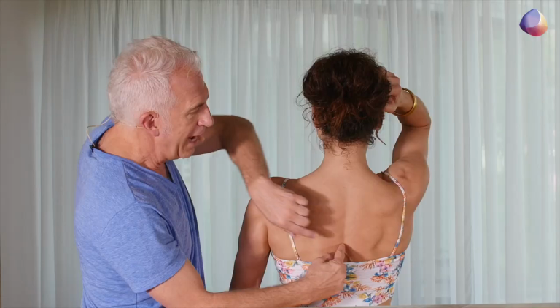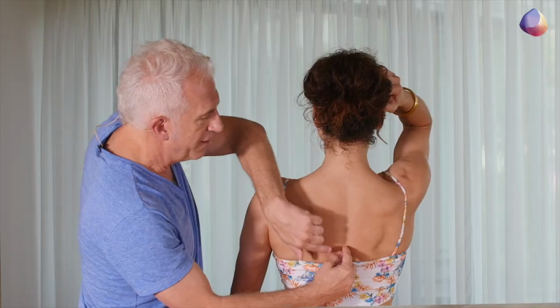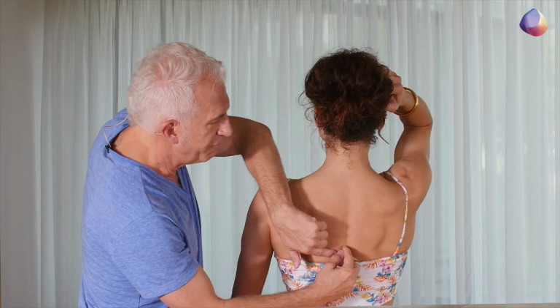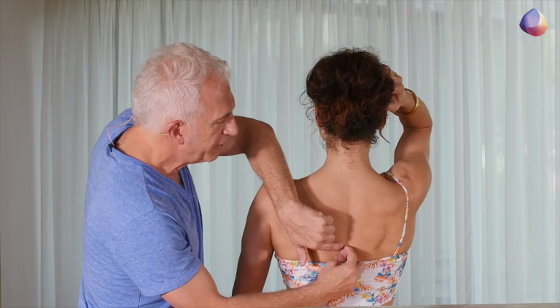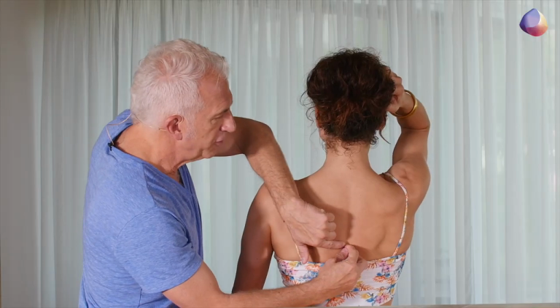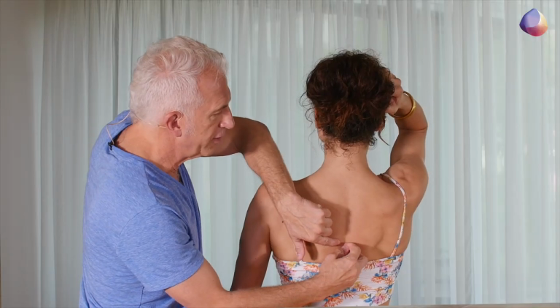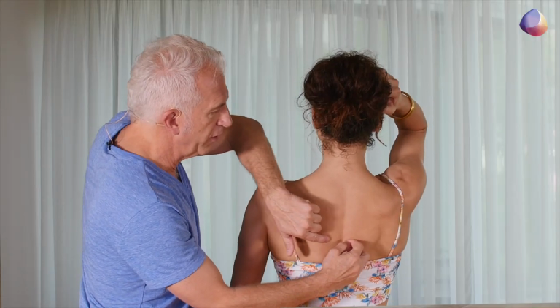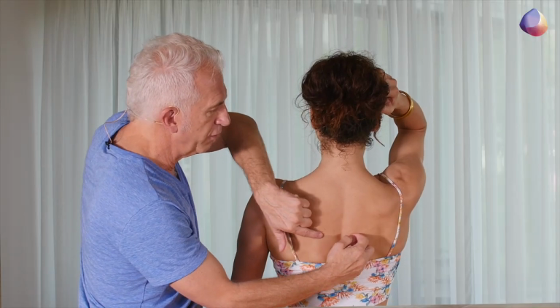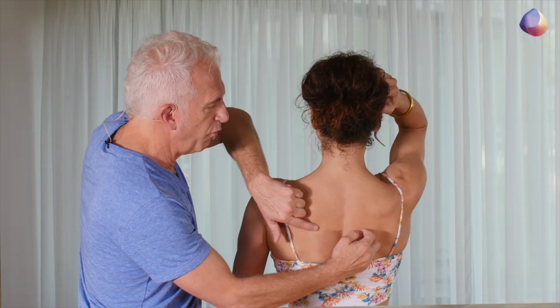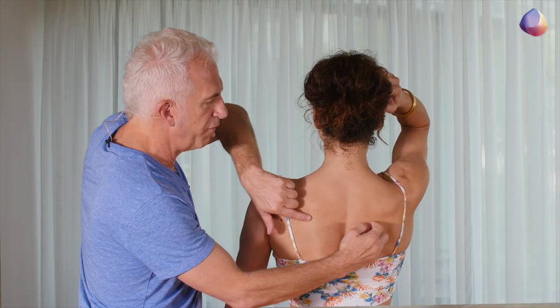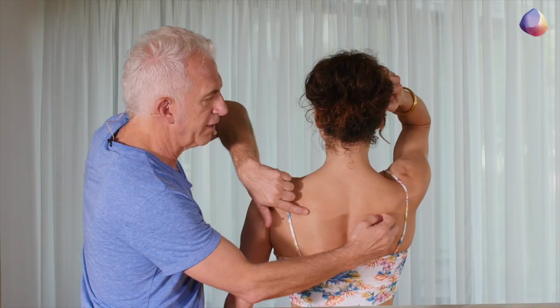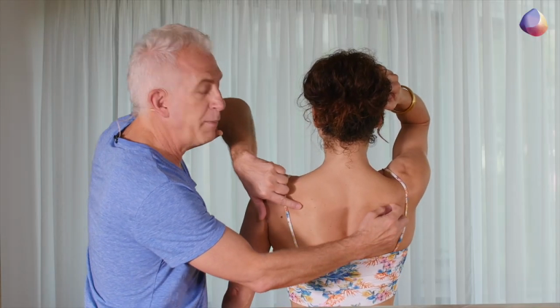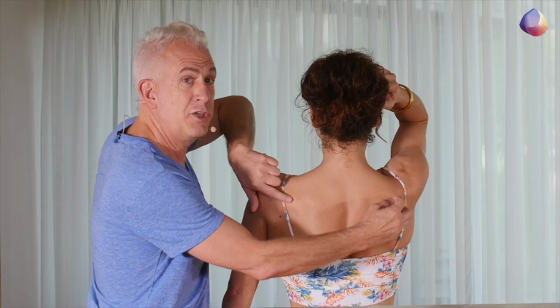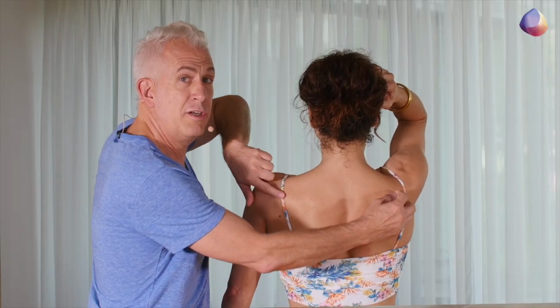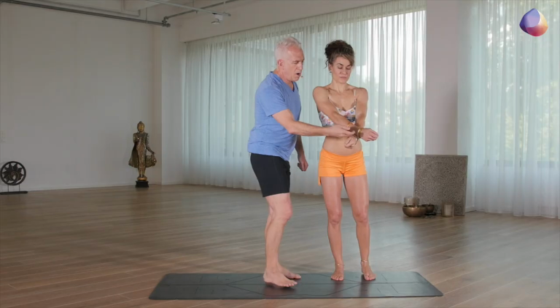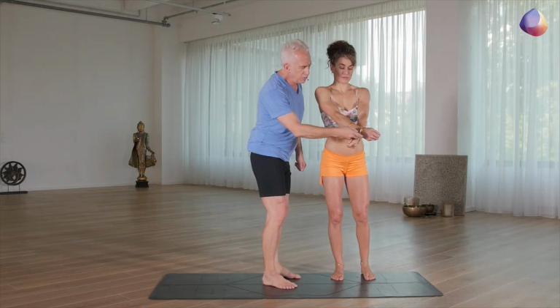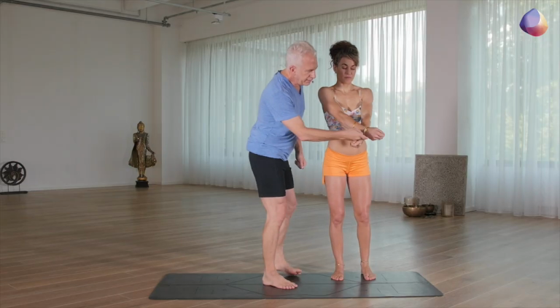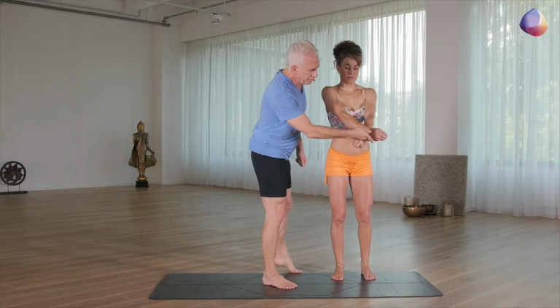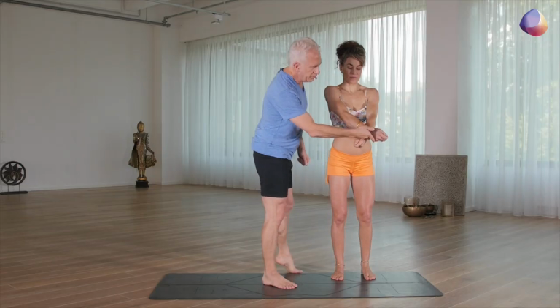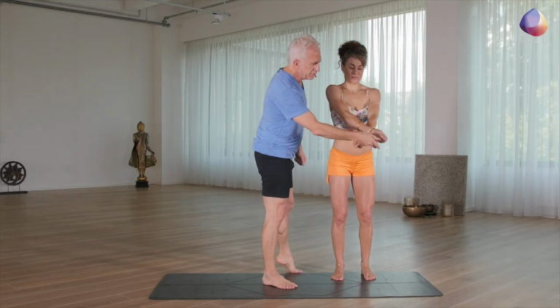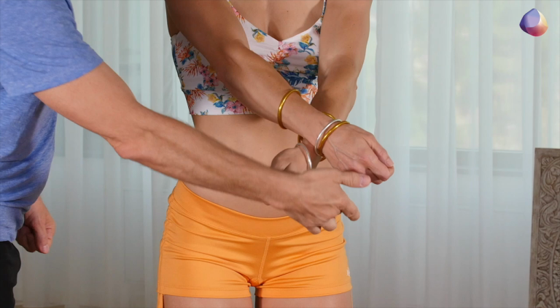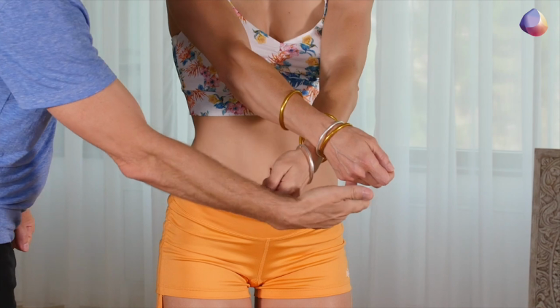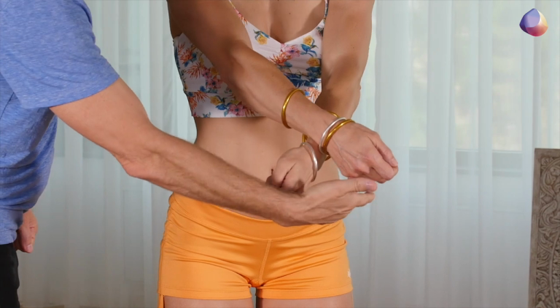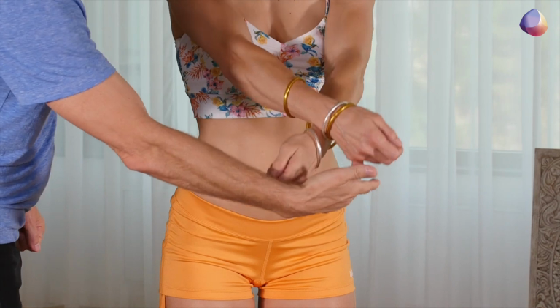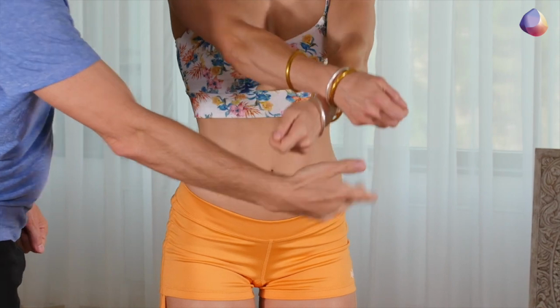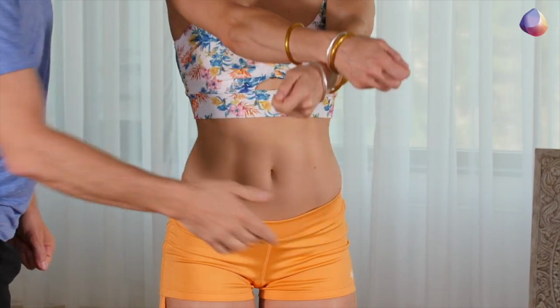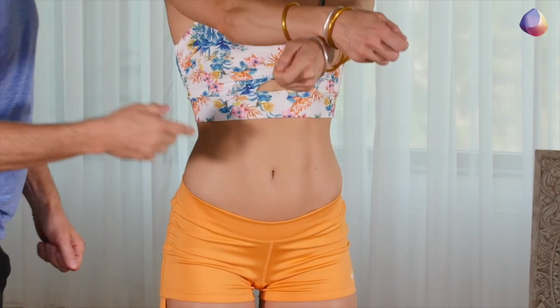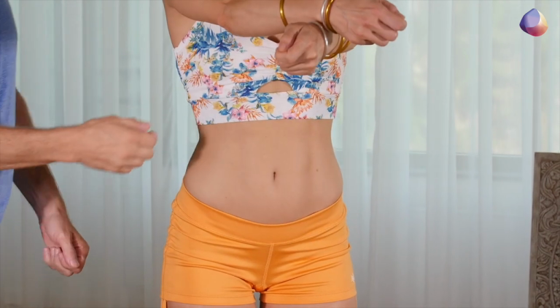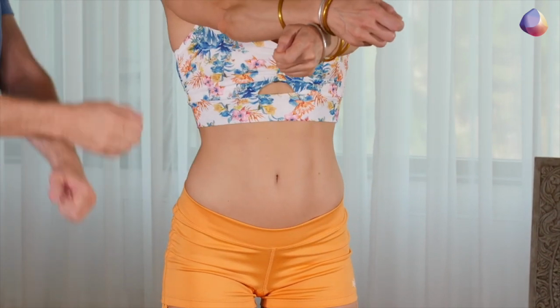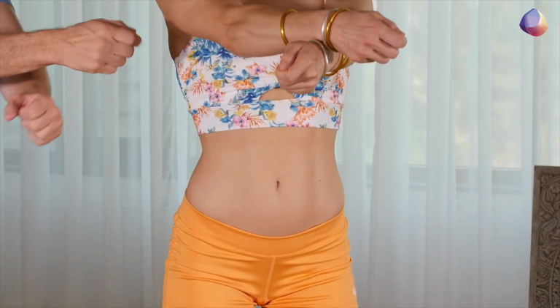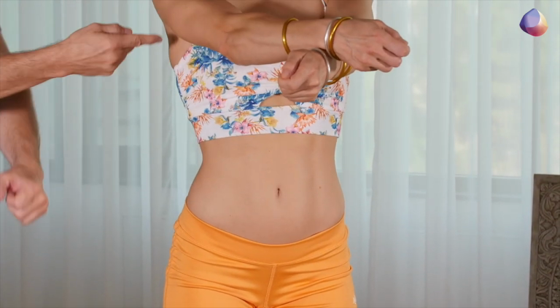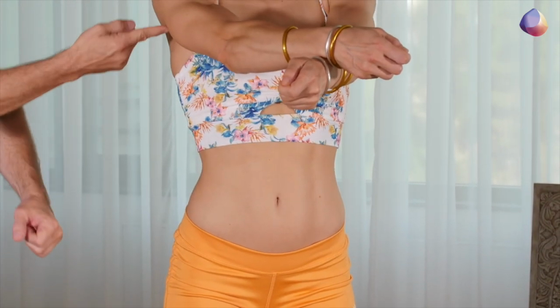It gives detailed alignment that can be utilized throughout your day and for any level of student.